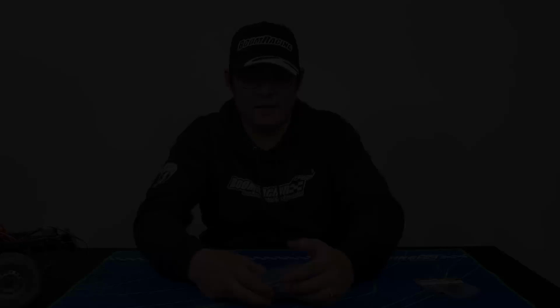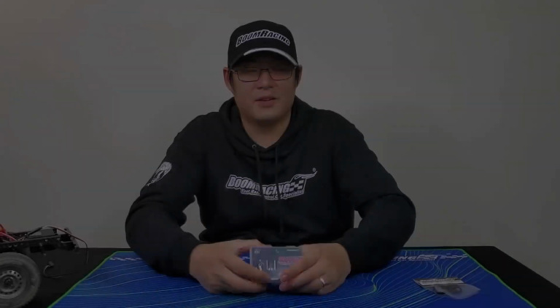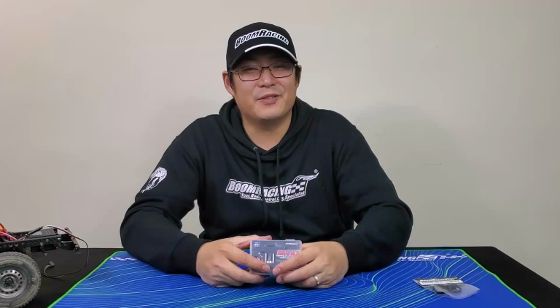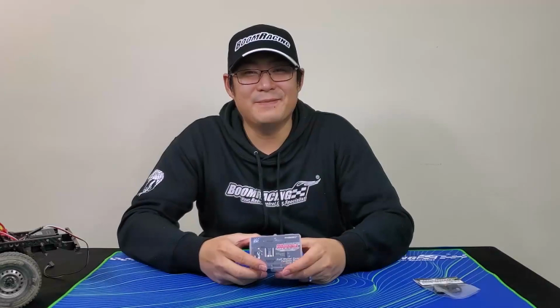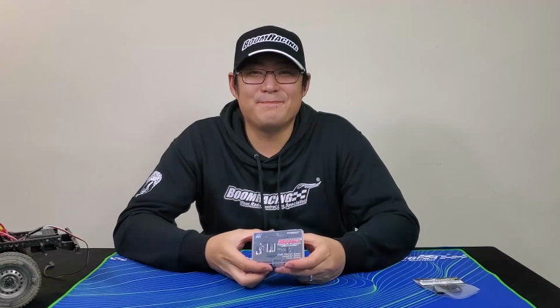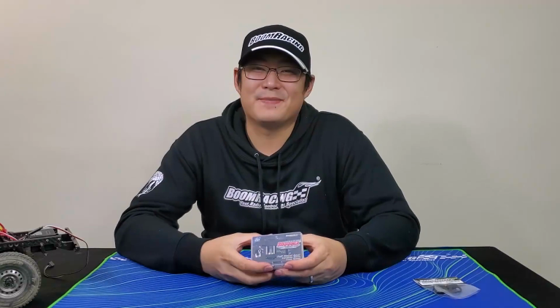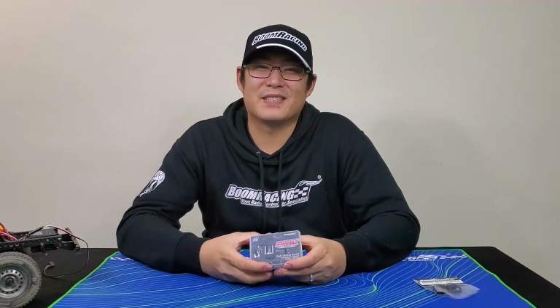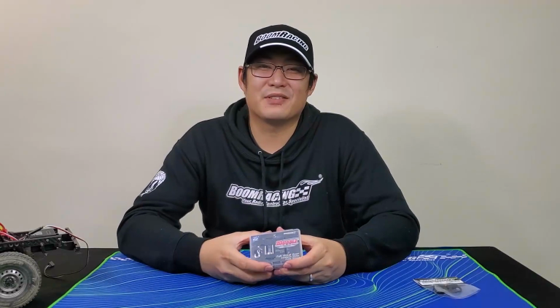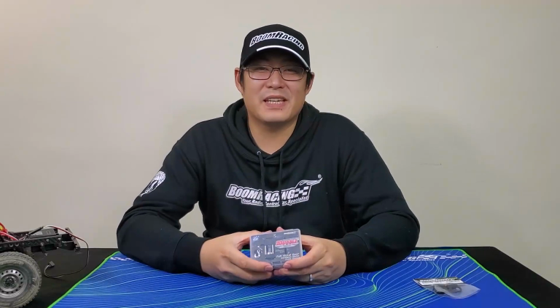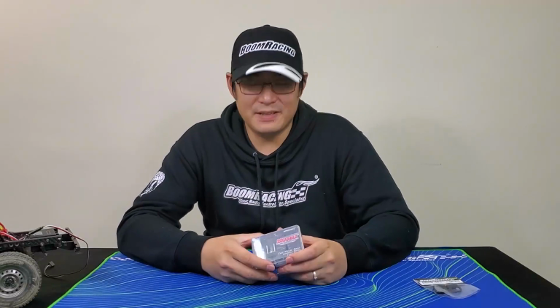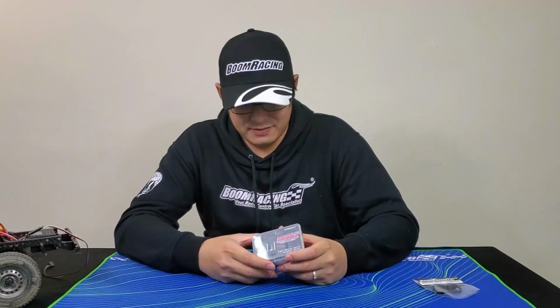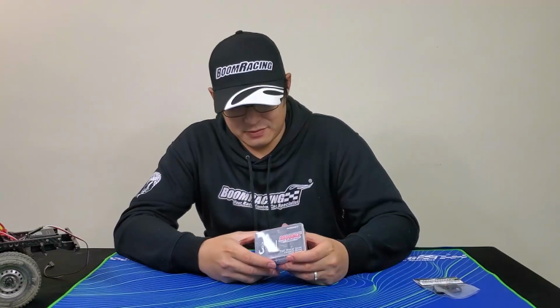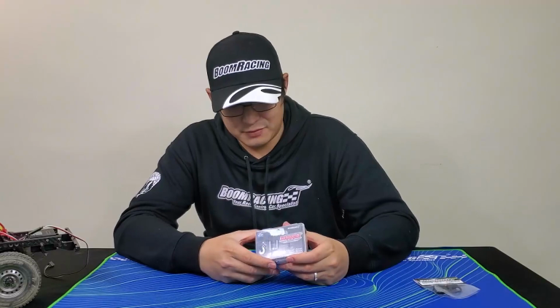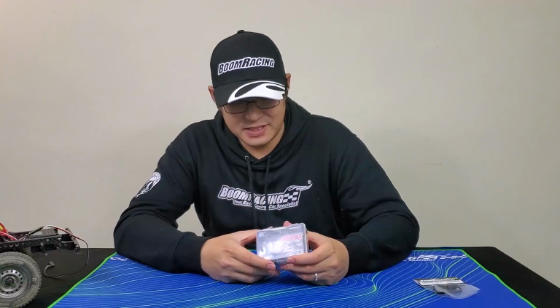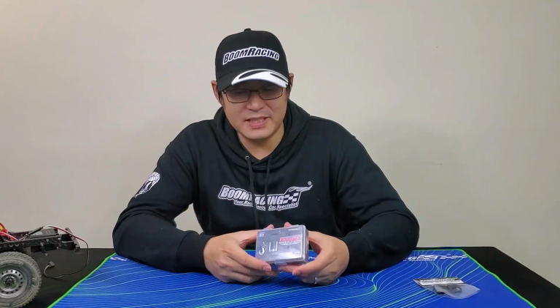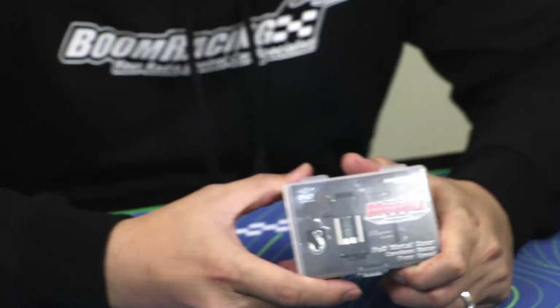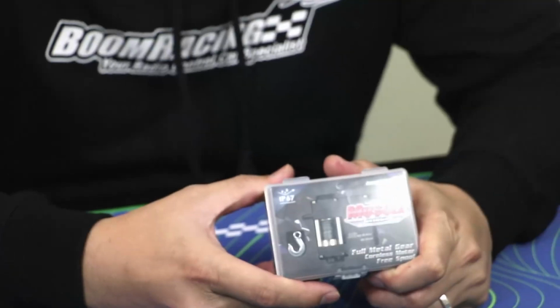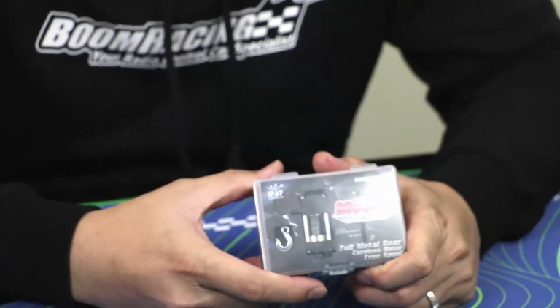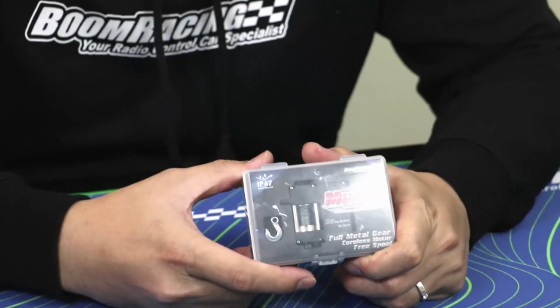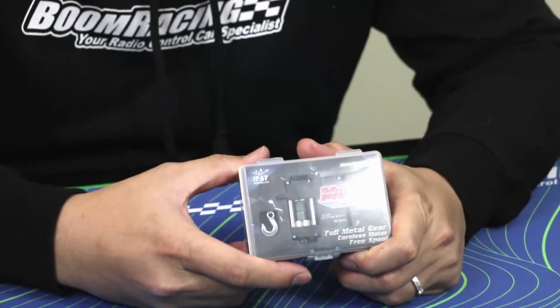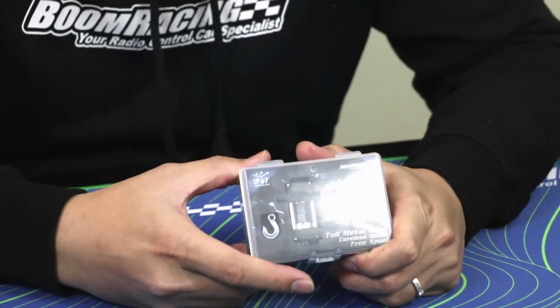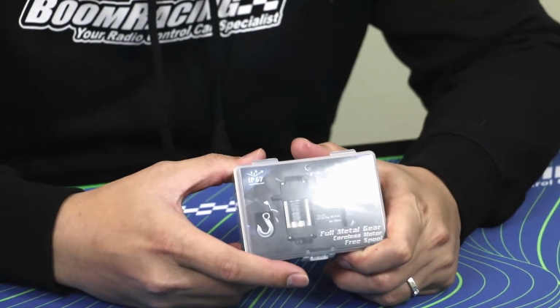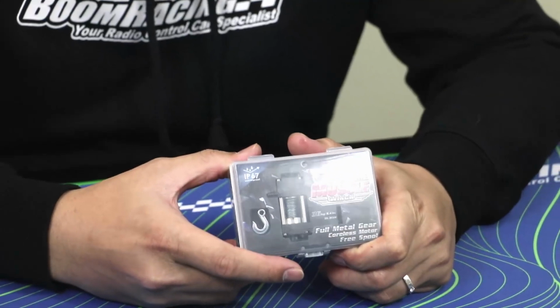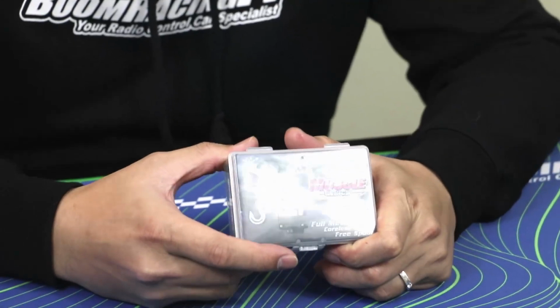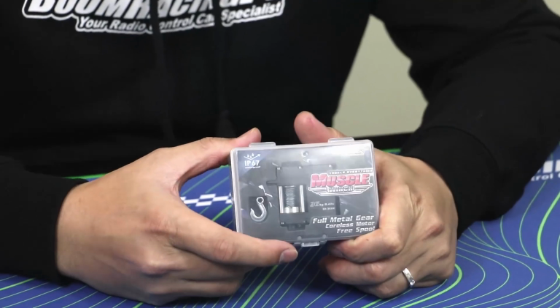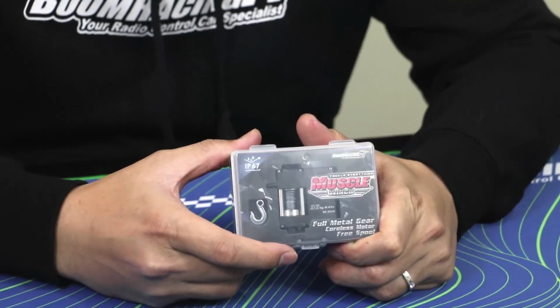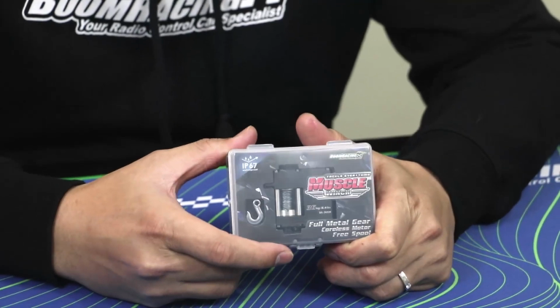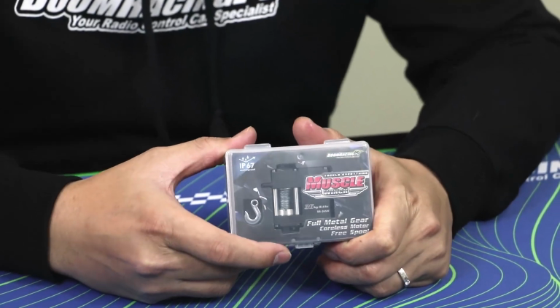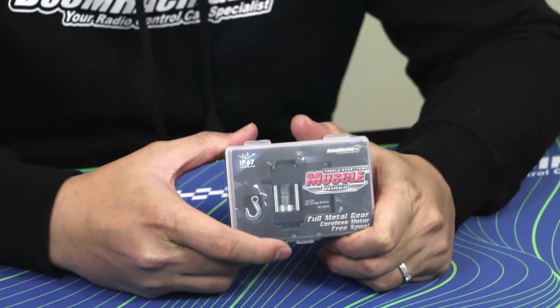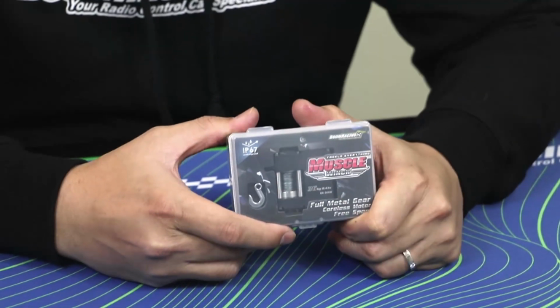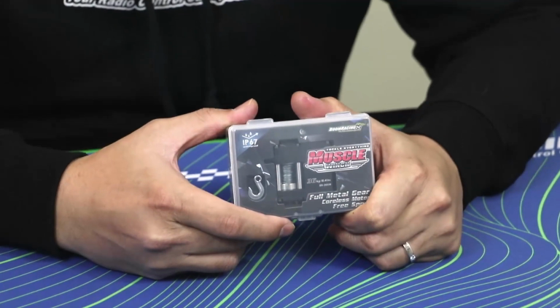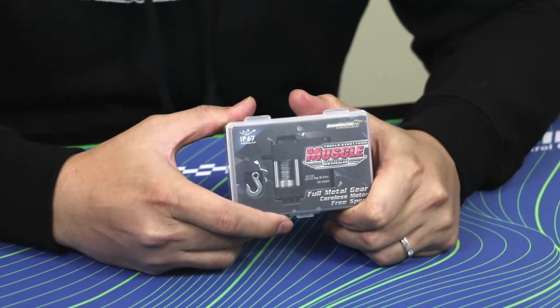This is Ricky here from Born Racing, just showing you a quick unboxing of our new muscle winch.